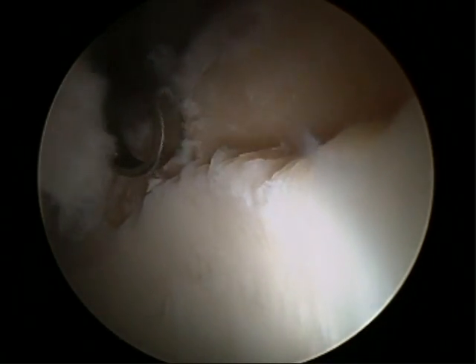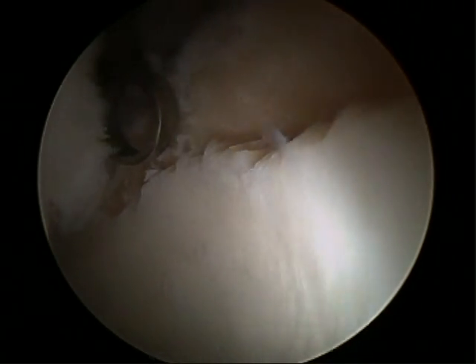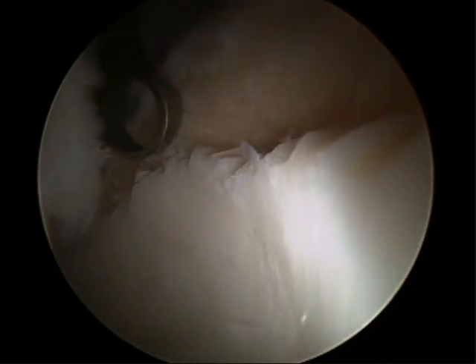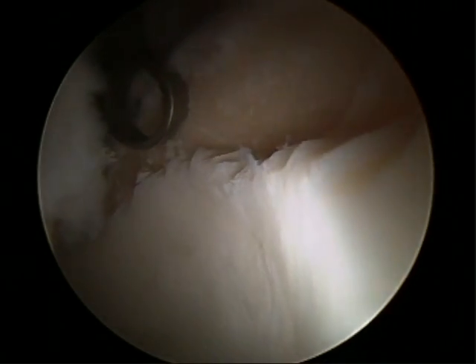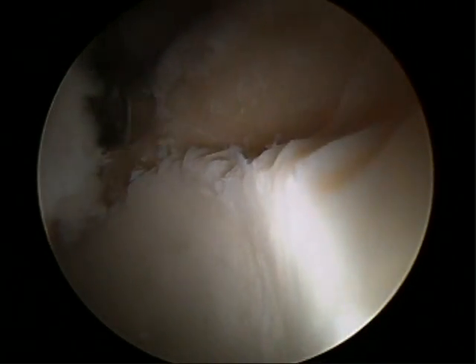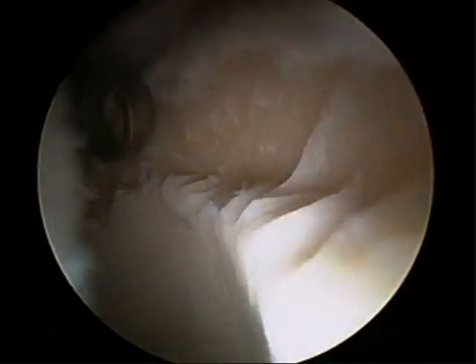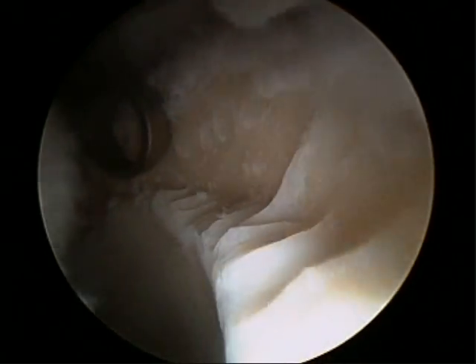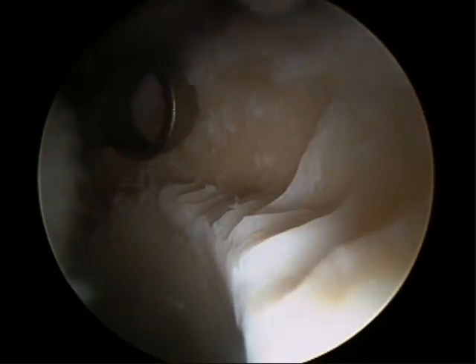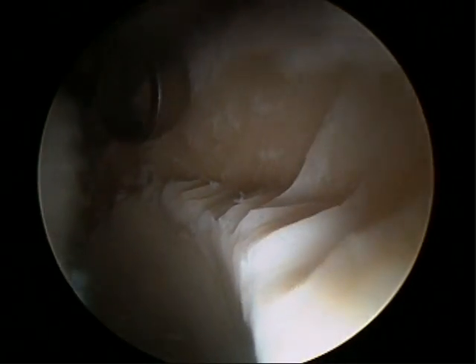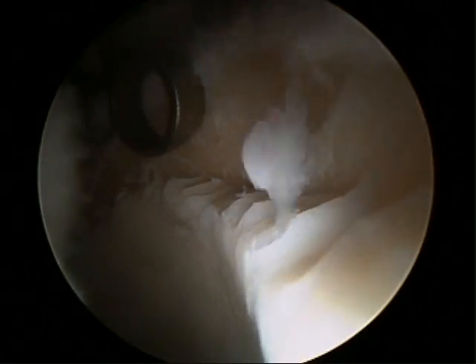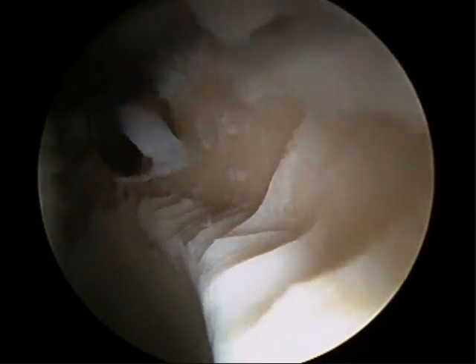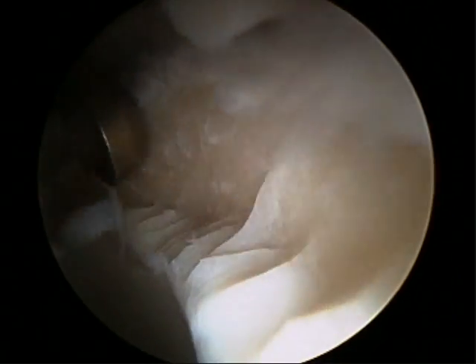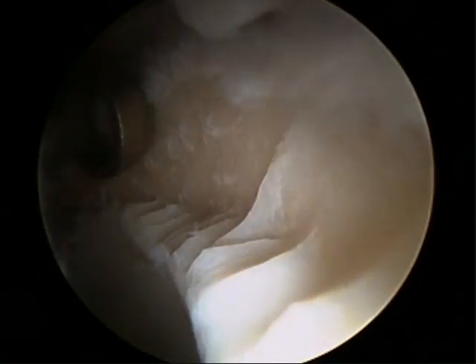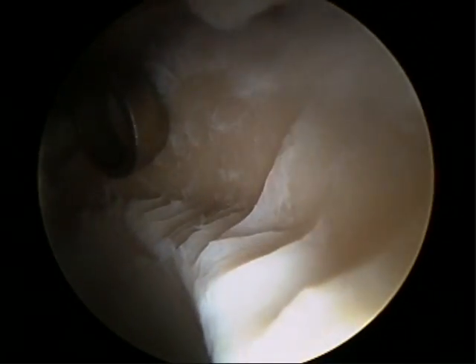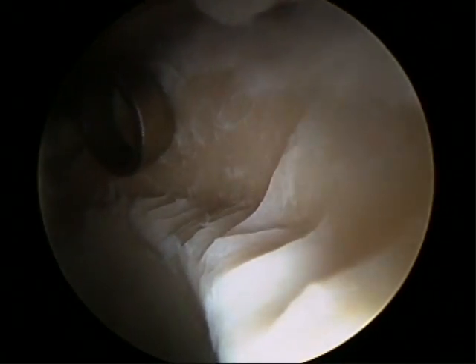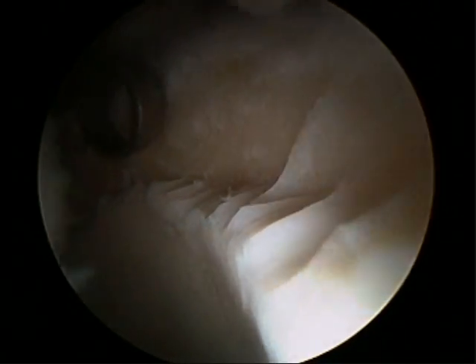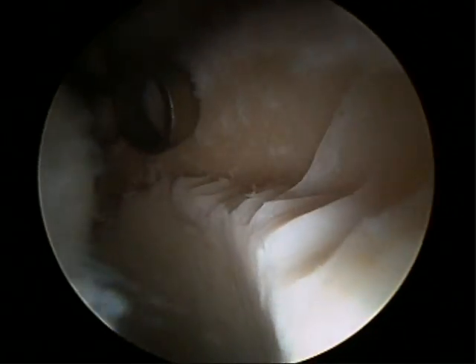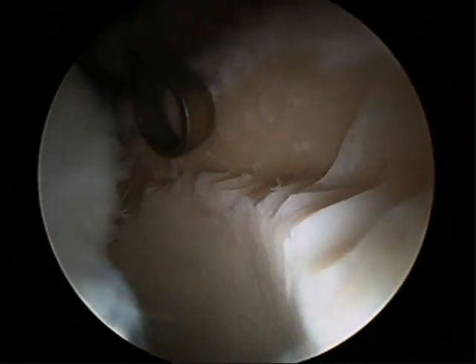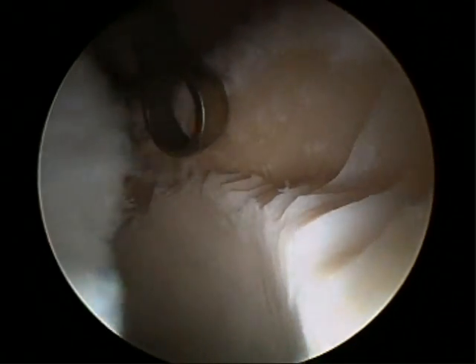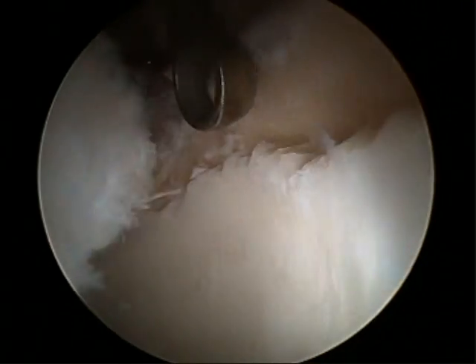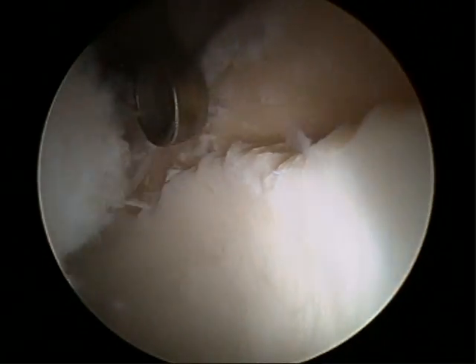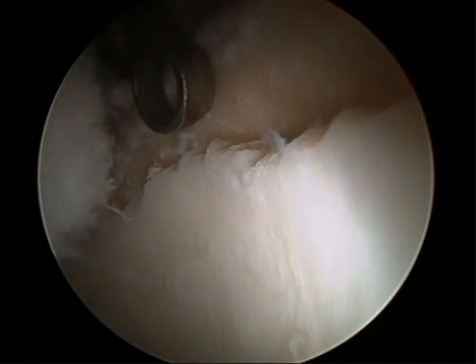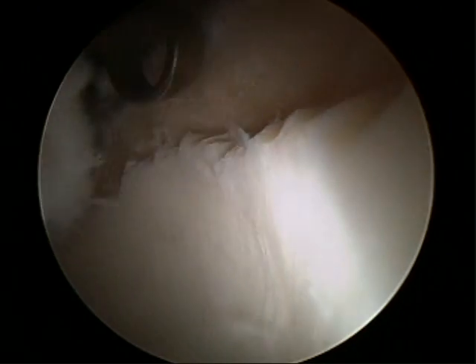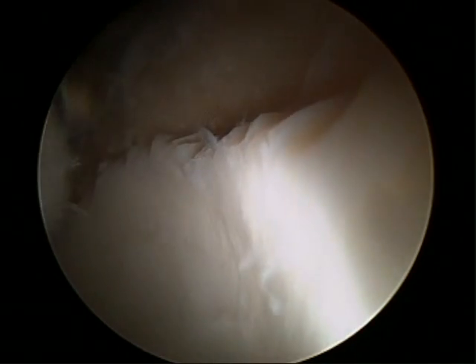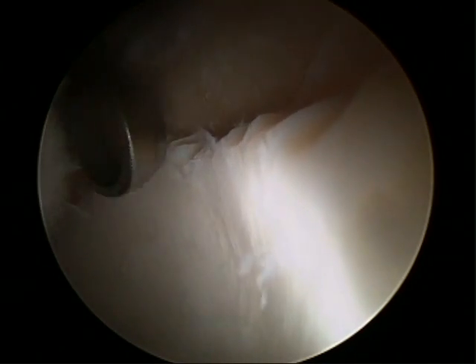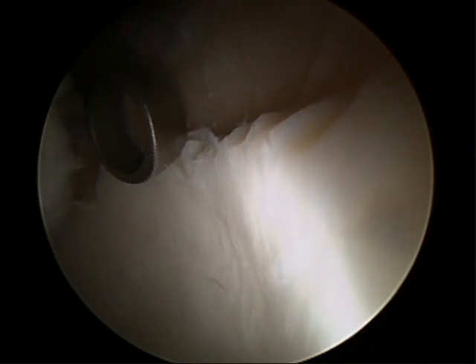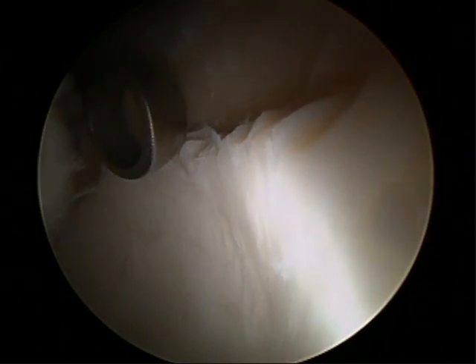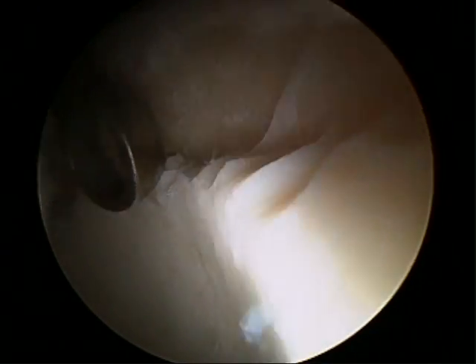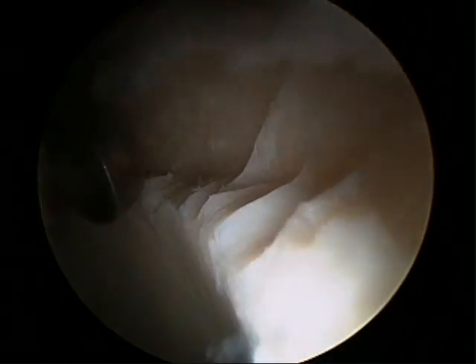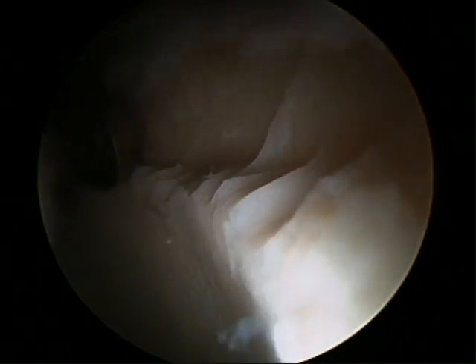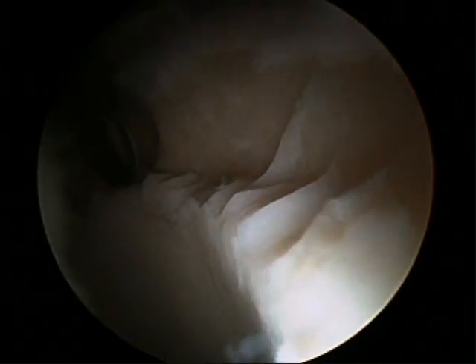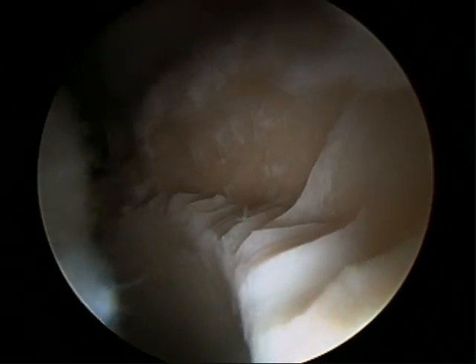So when we trim the rim back — this bony area here — it will be flush with the good cartilage down here.